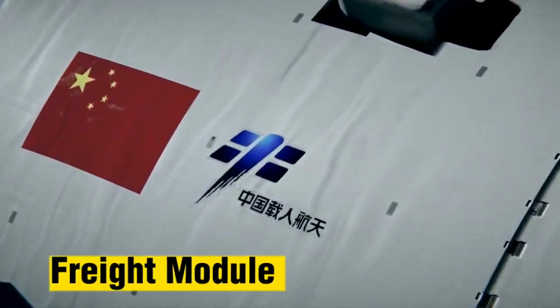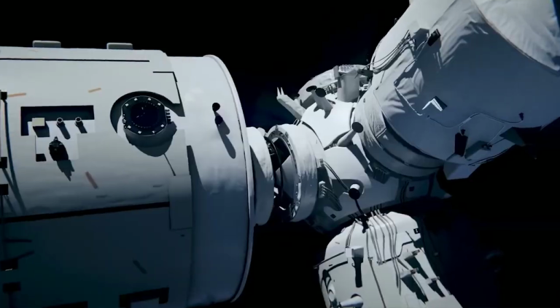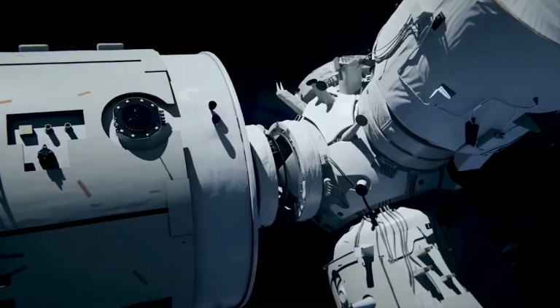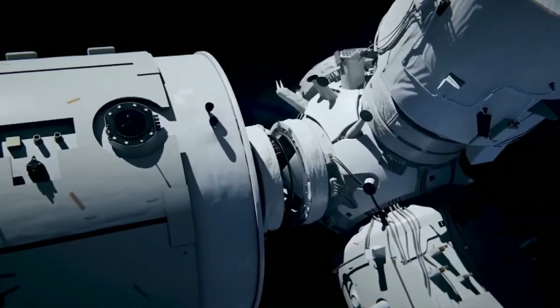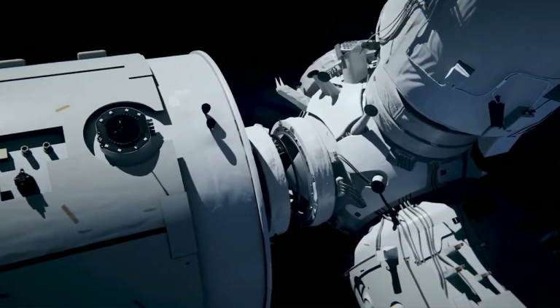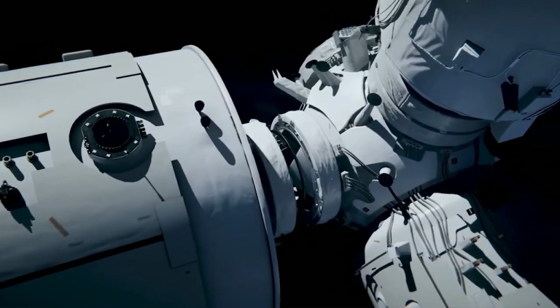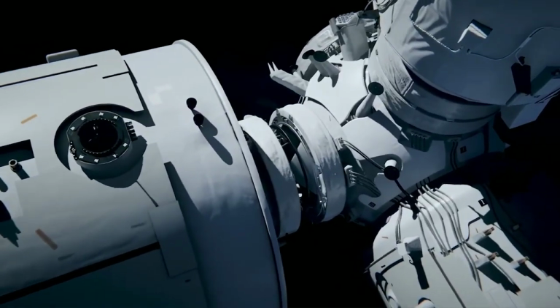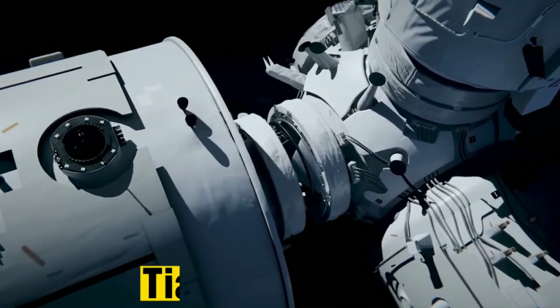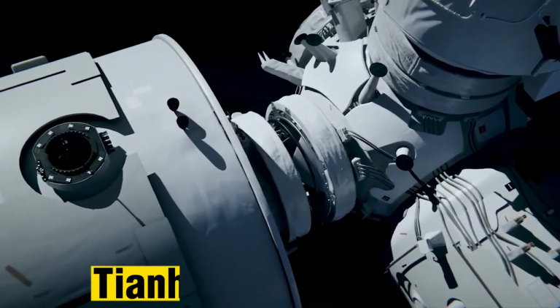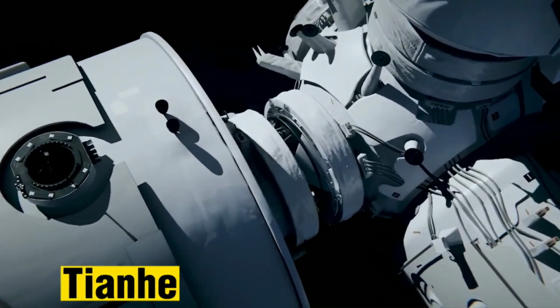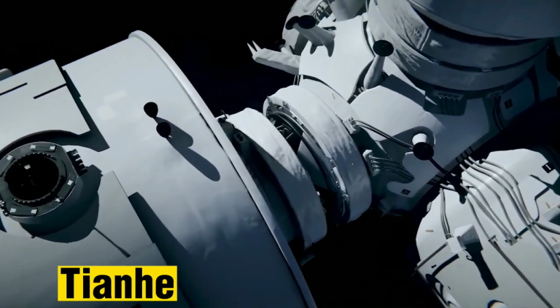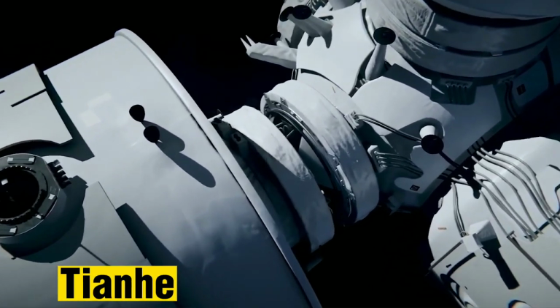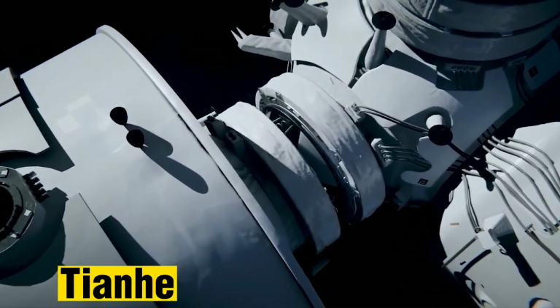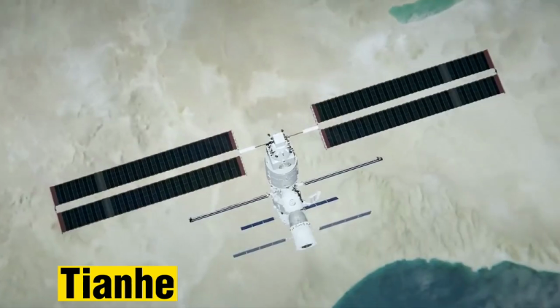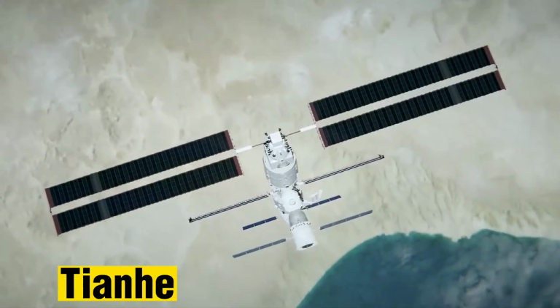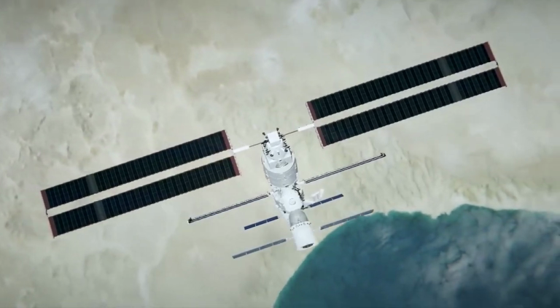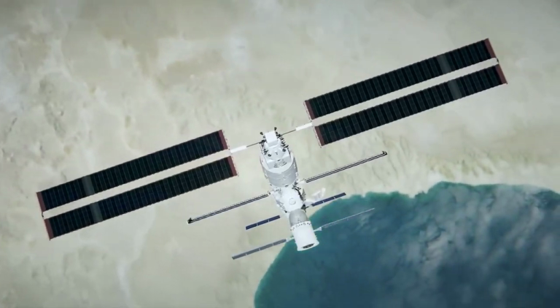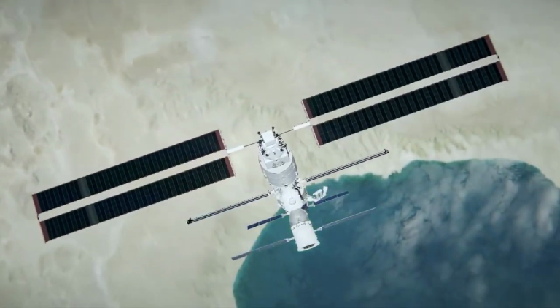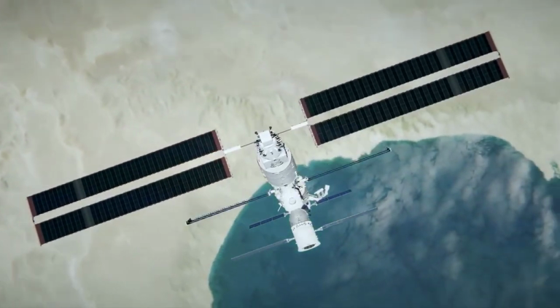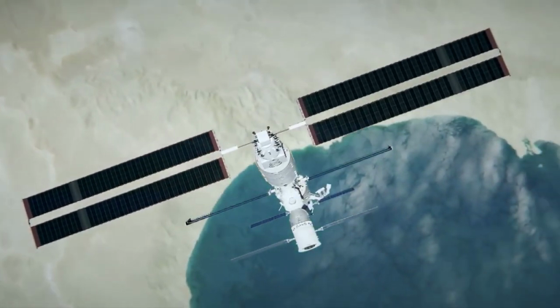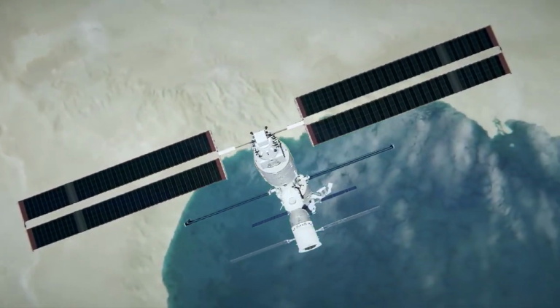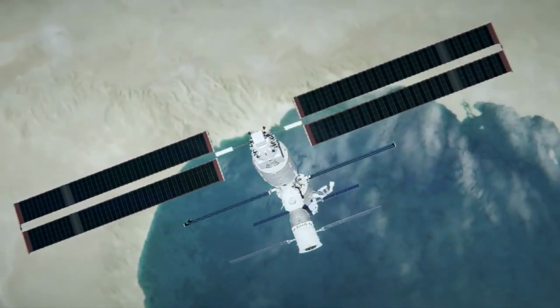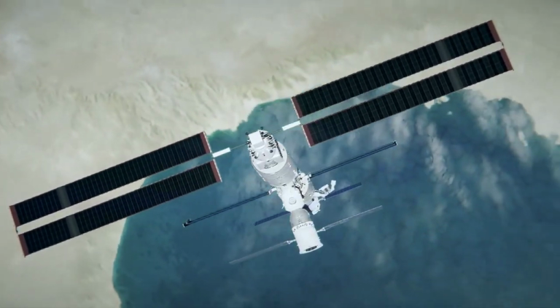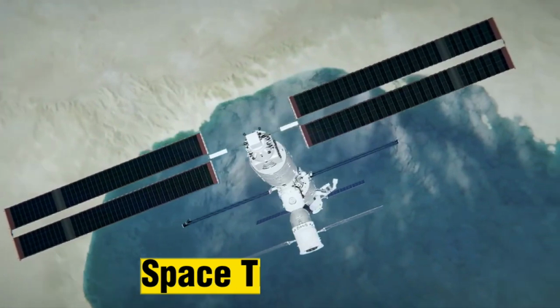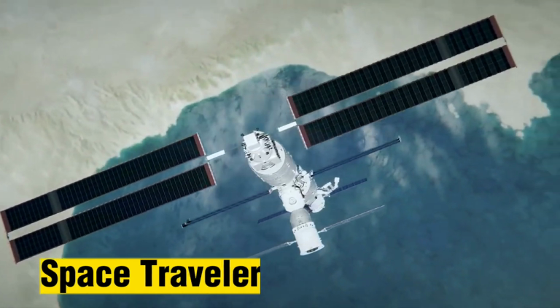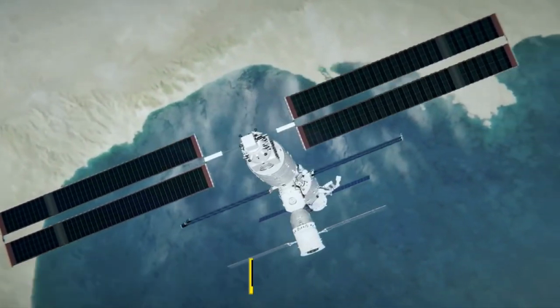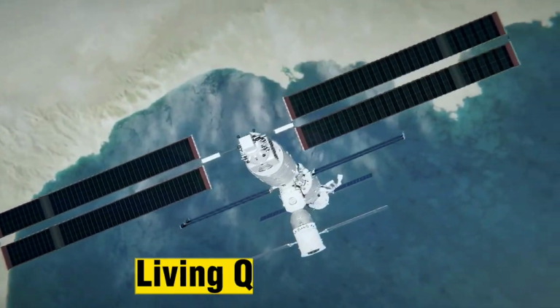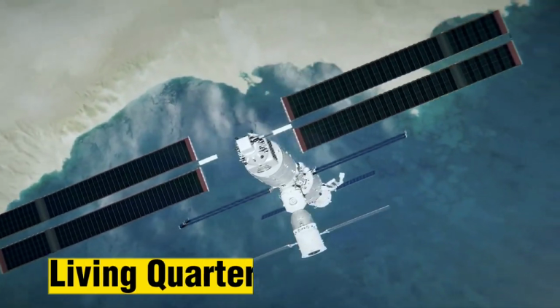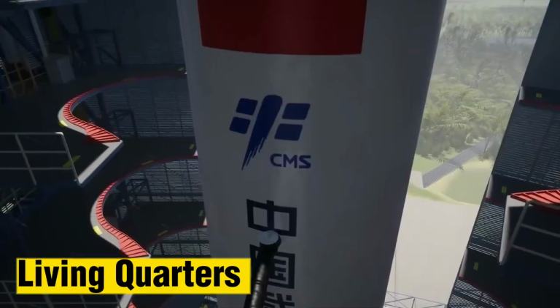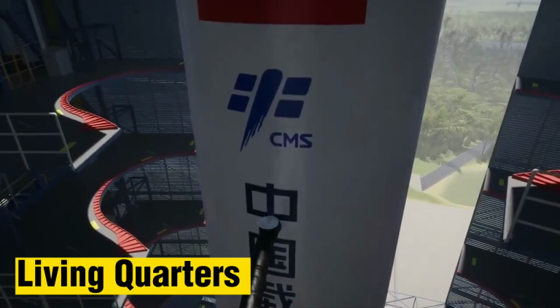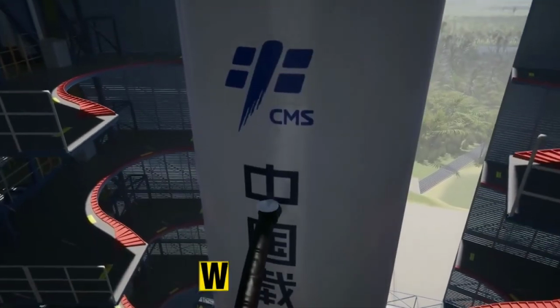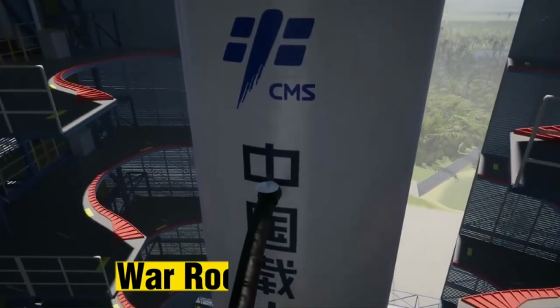The center module, named Tianhe, is the focal point of the space station, serving as the astronauts' living quarters and command center.